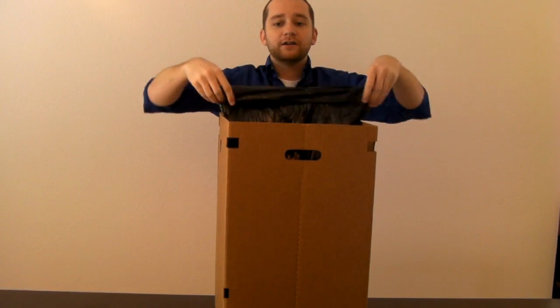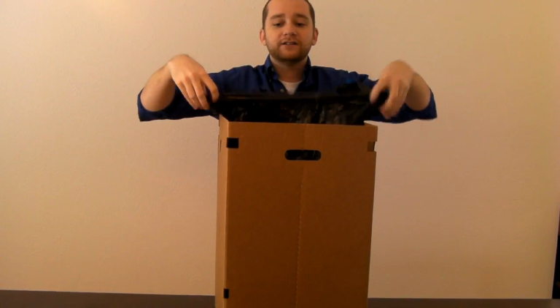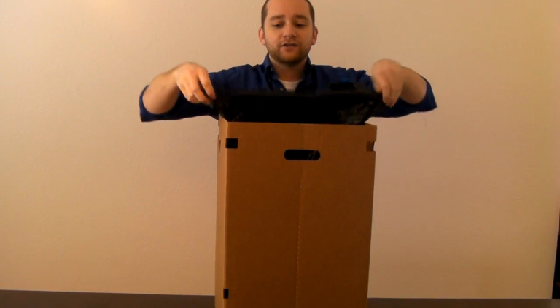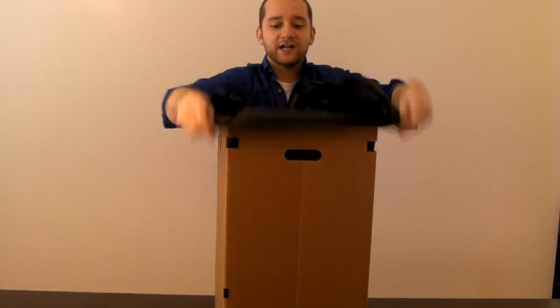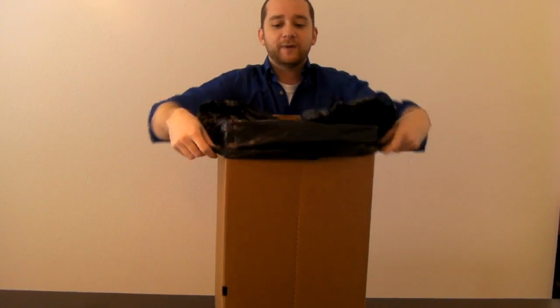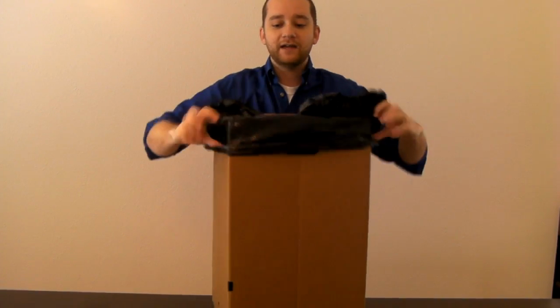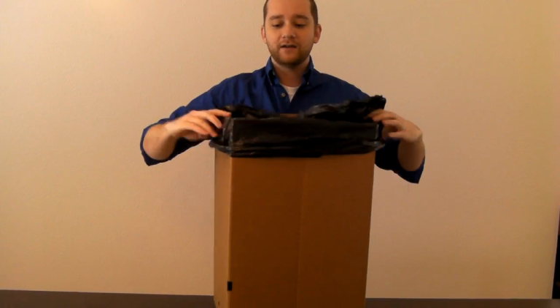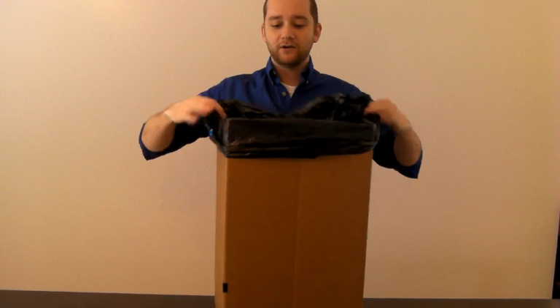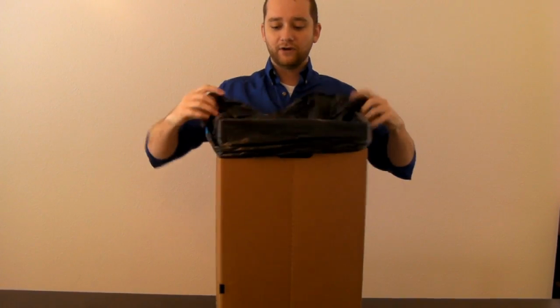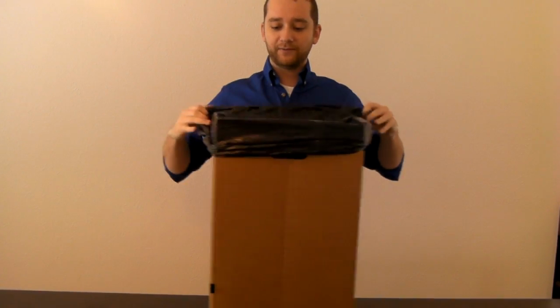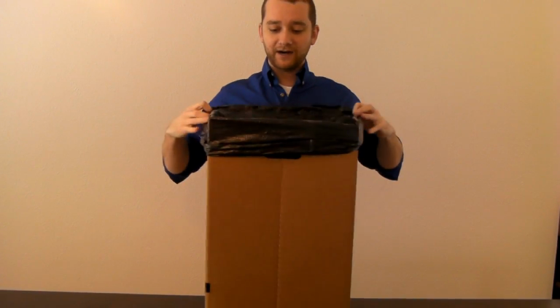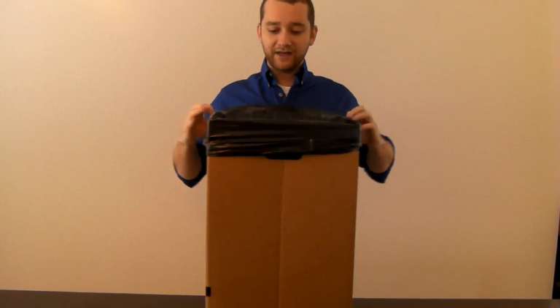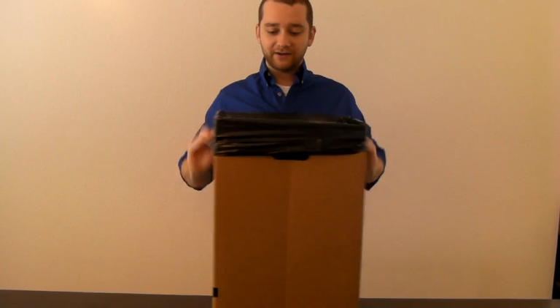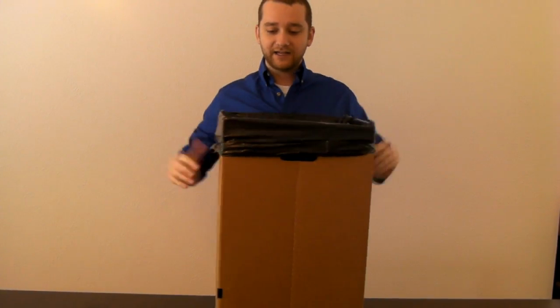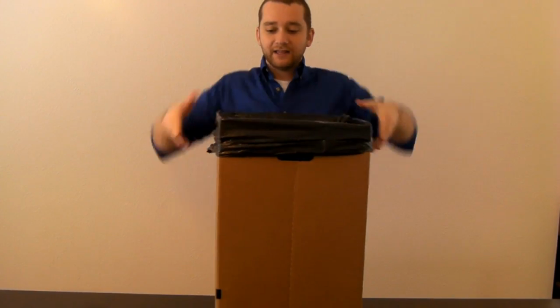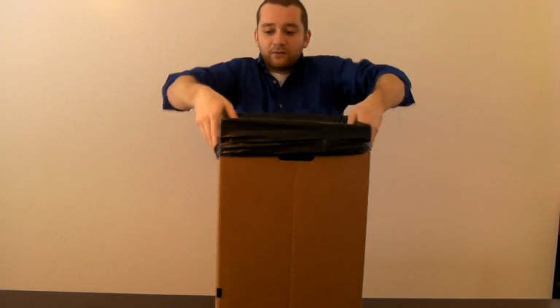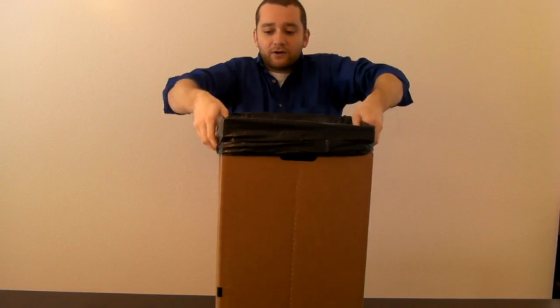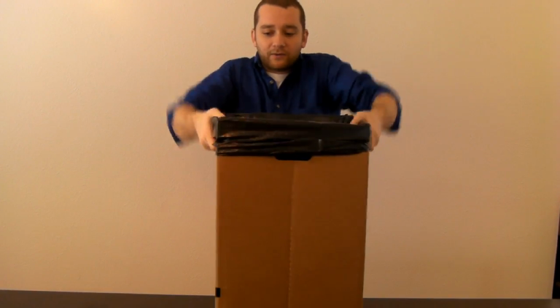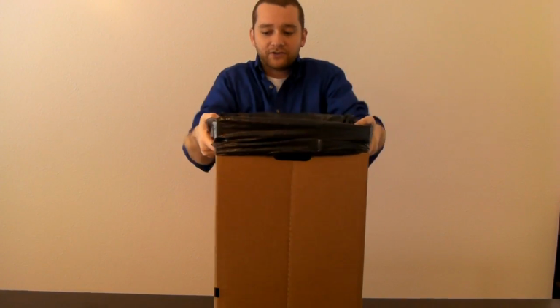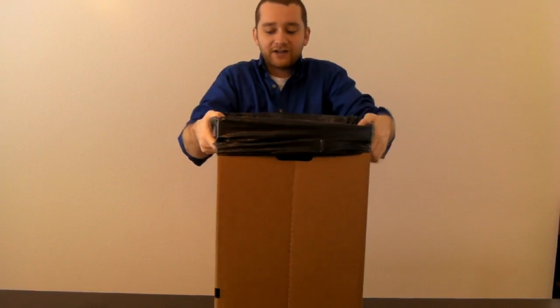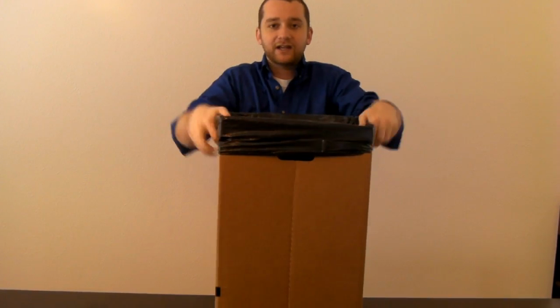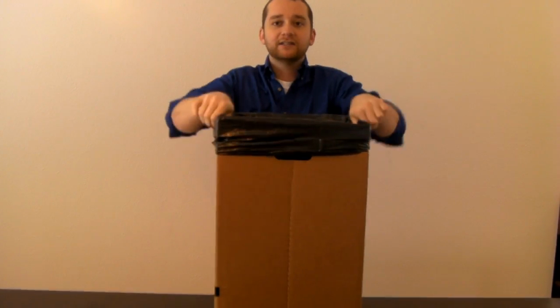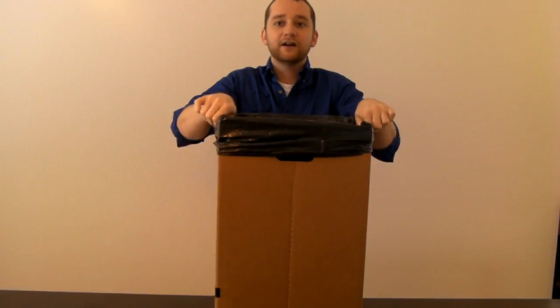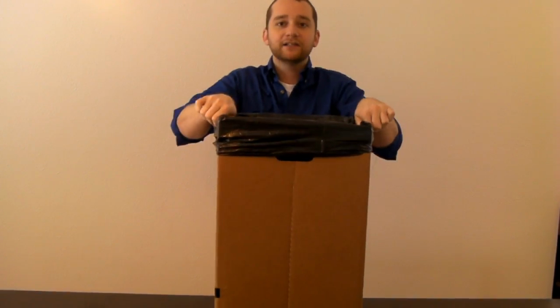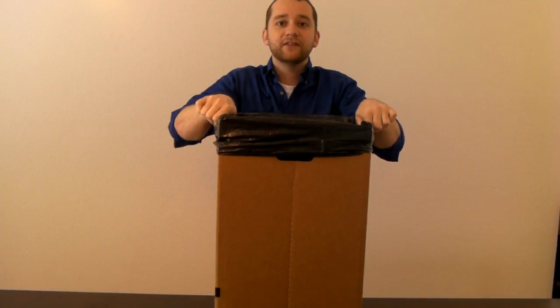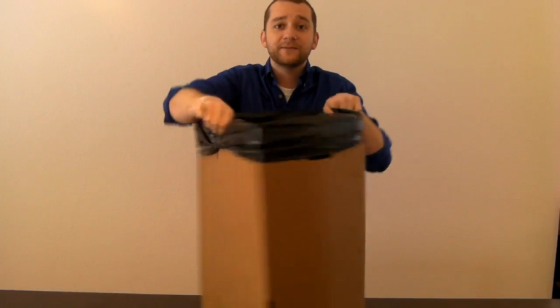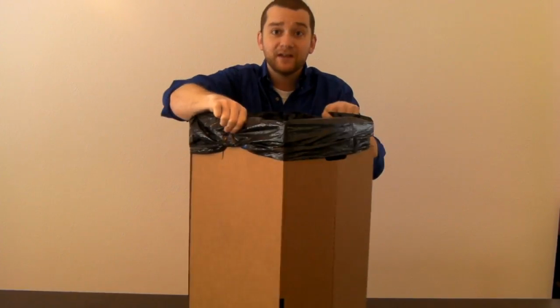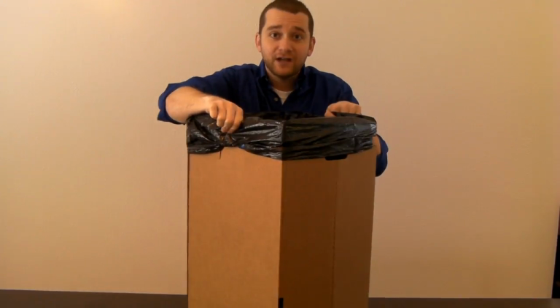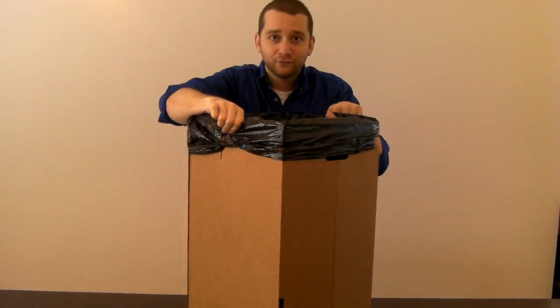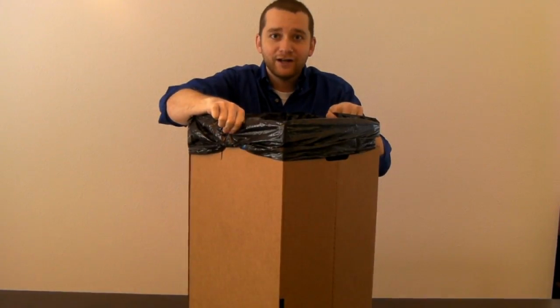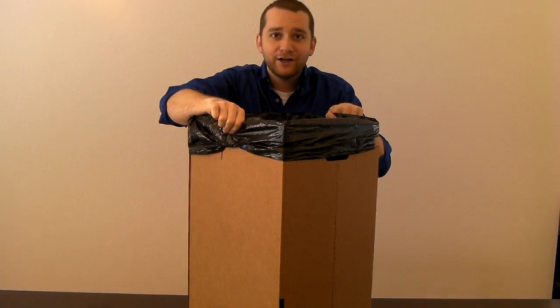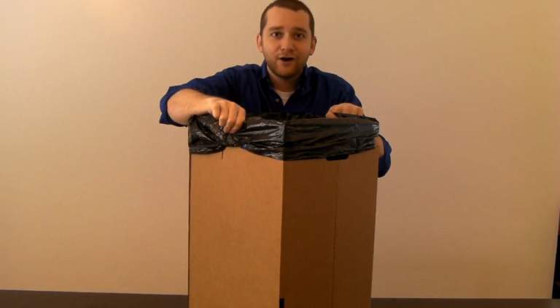All you need is a trash bag. Wrap it around the outside like you would a normal trash can, tuck in the flaps, and you're ready to go.